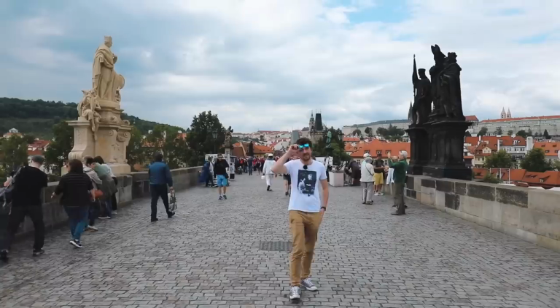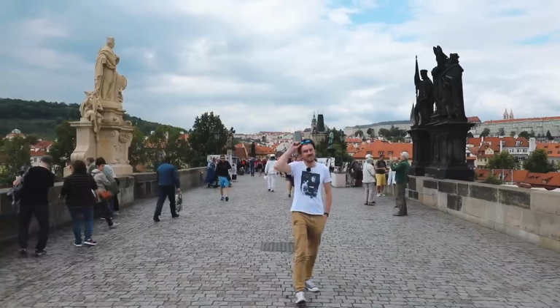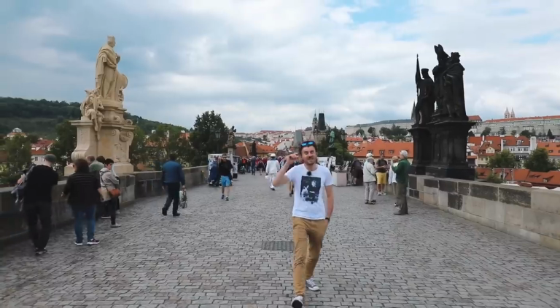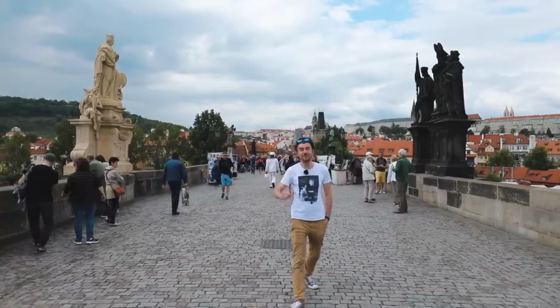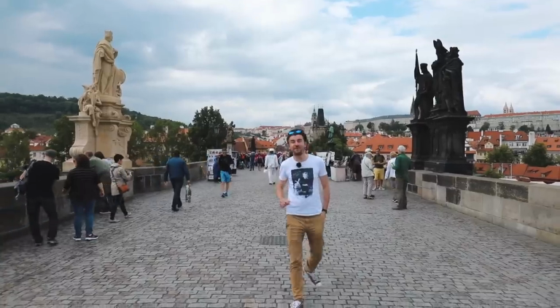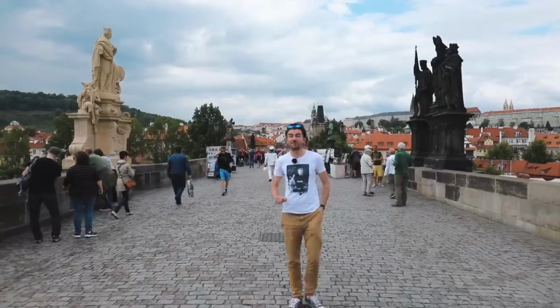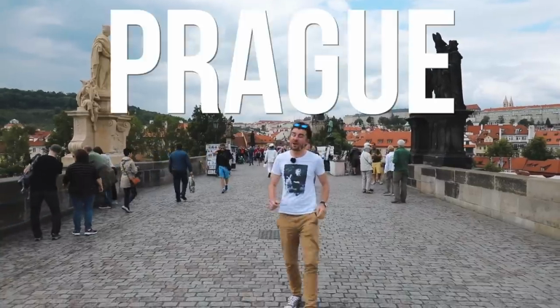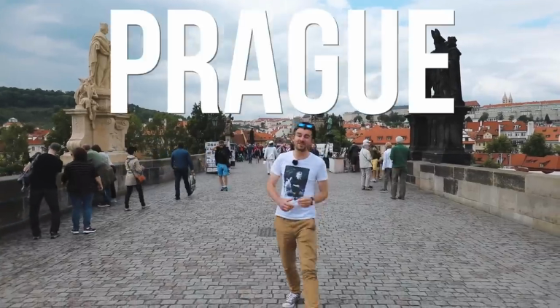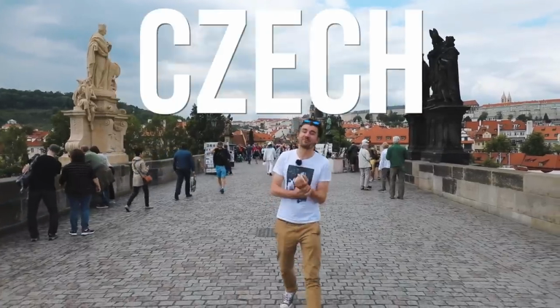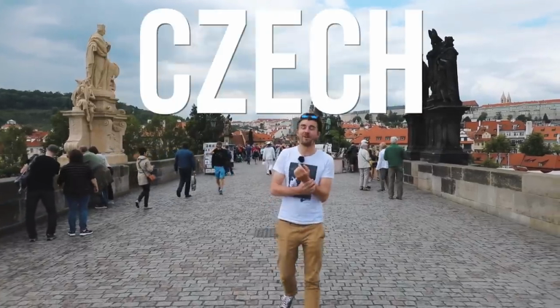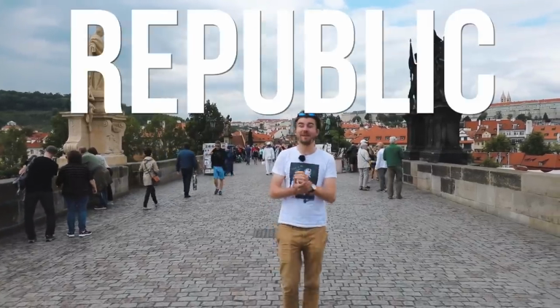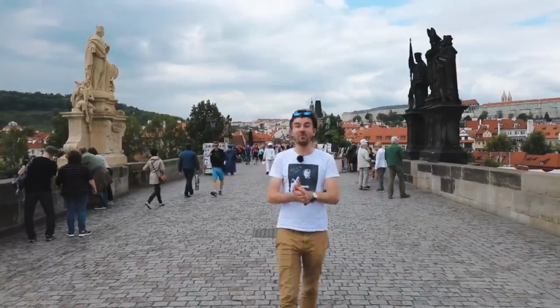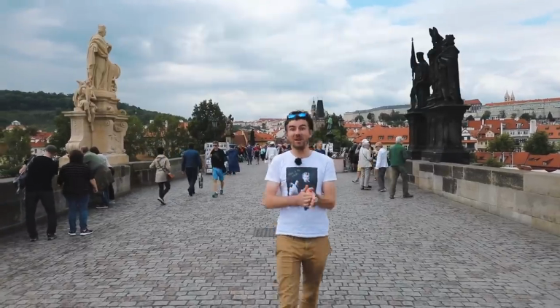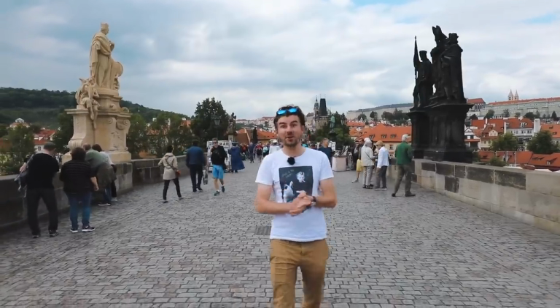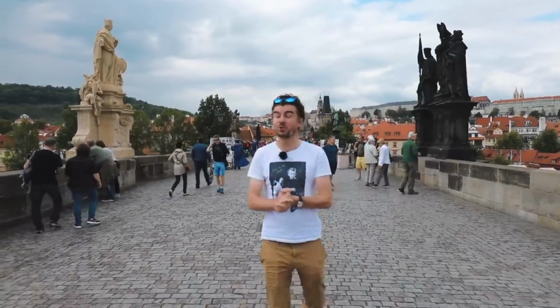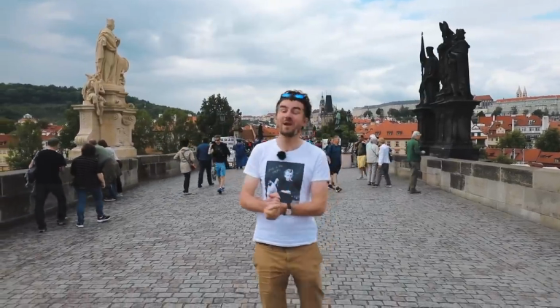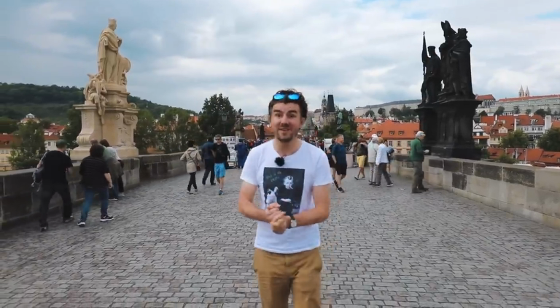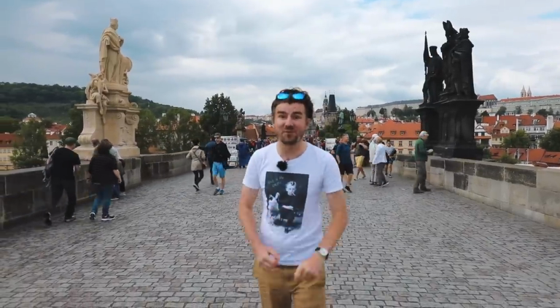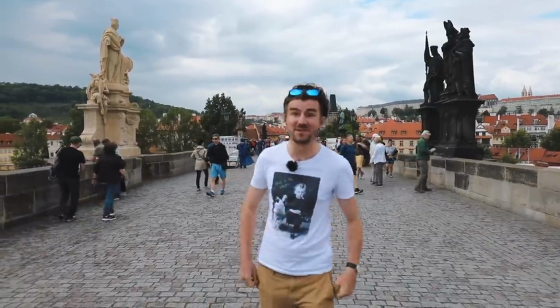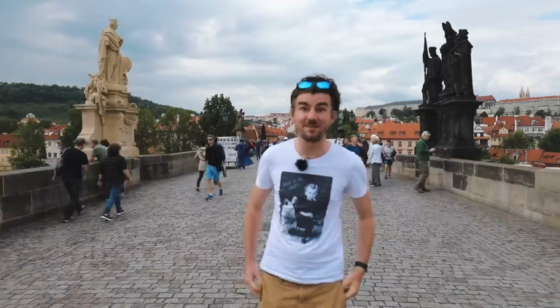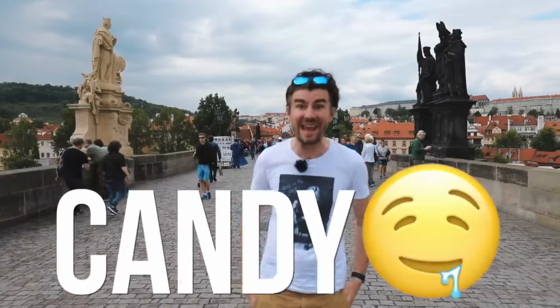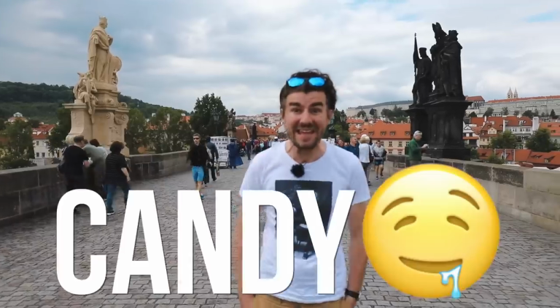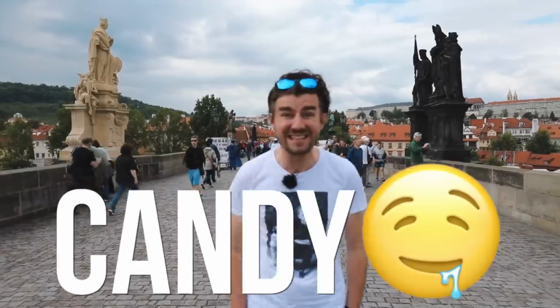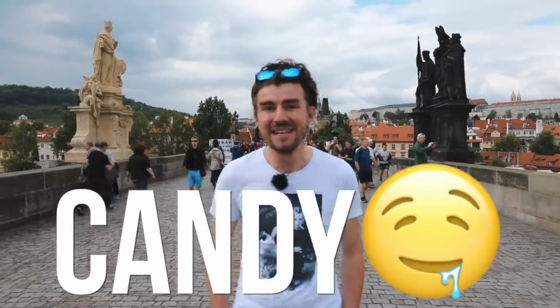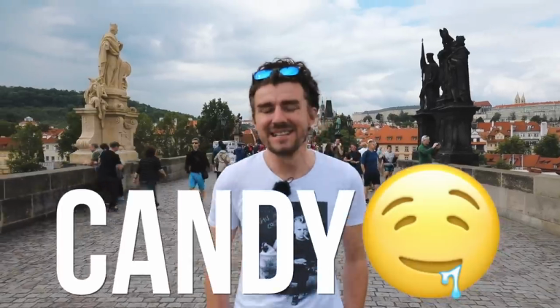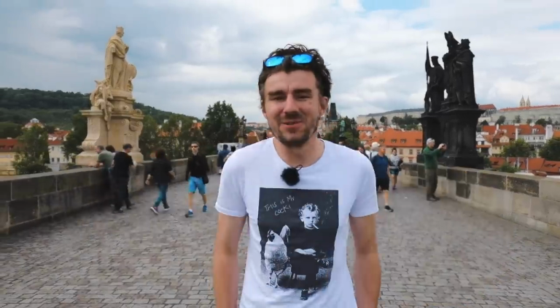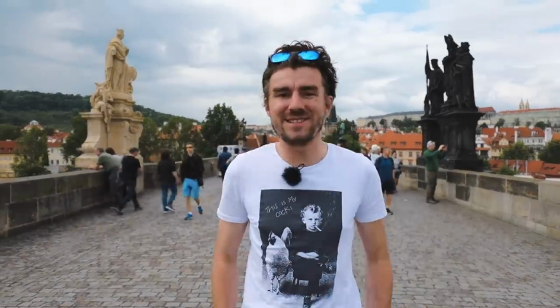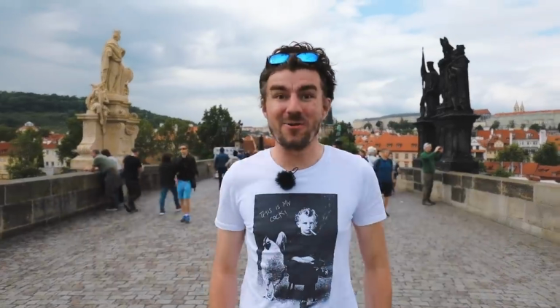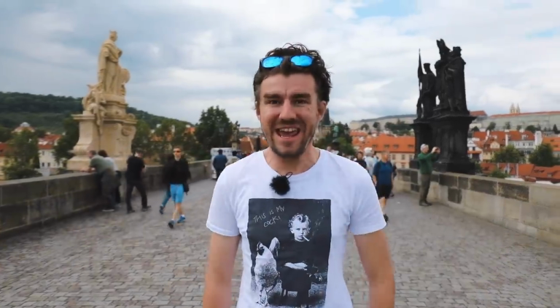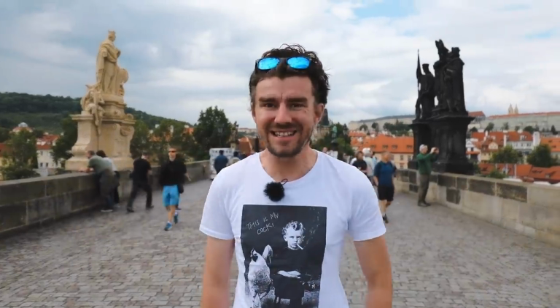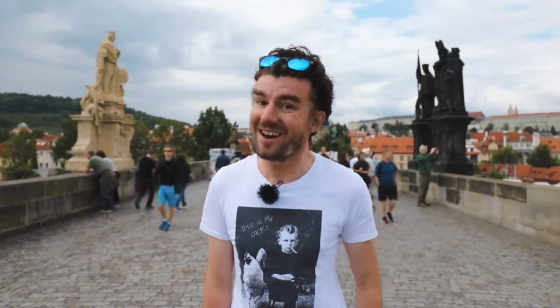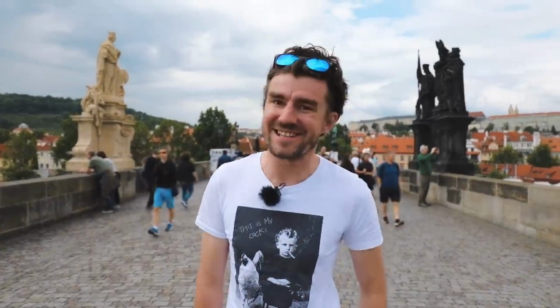Today we are in Prague, Czech Republic, and we are craving some candy. So let's go candy hunting.